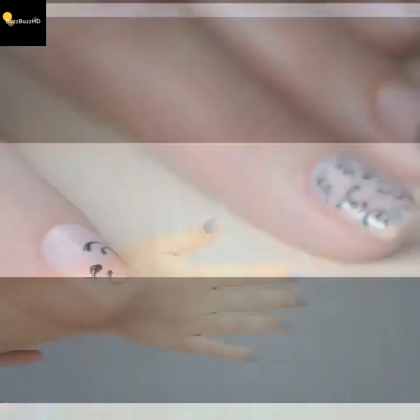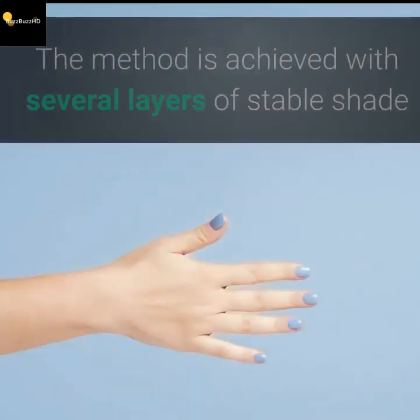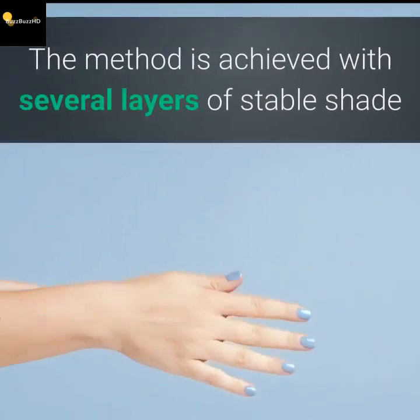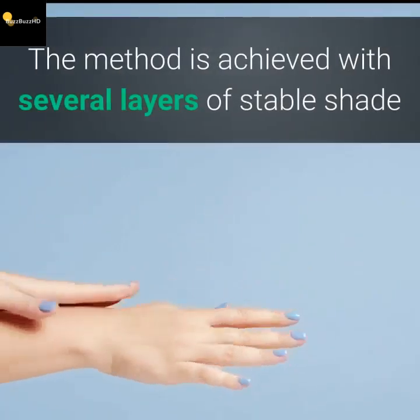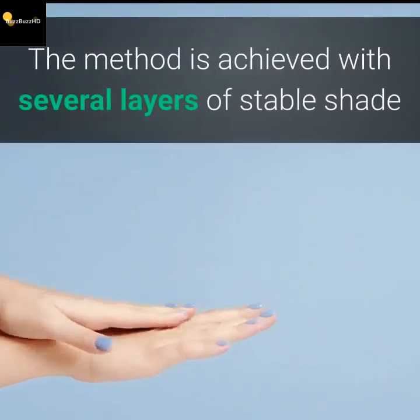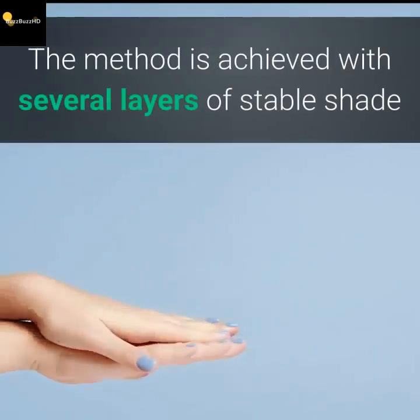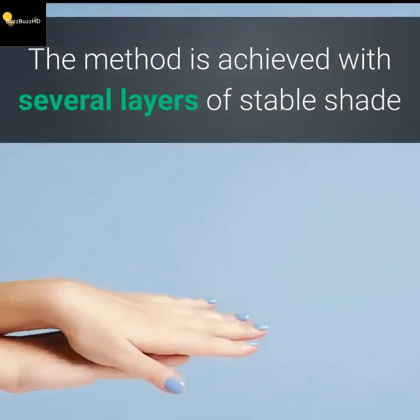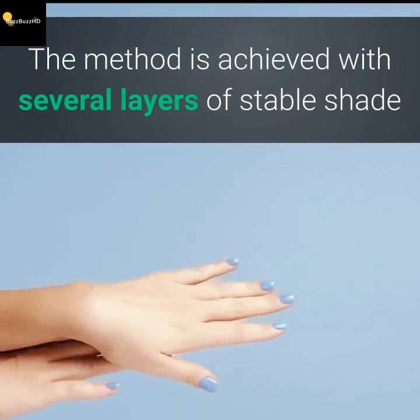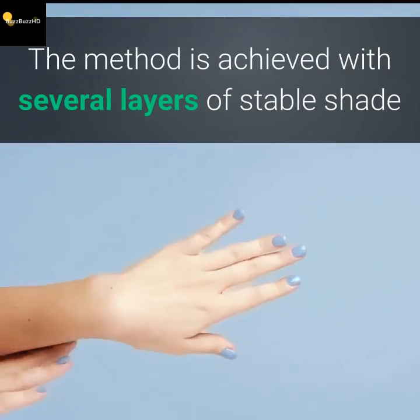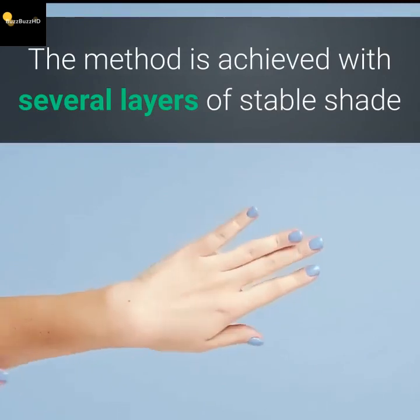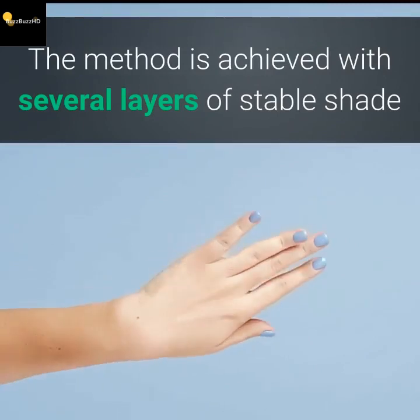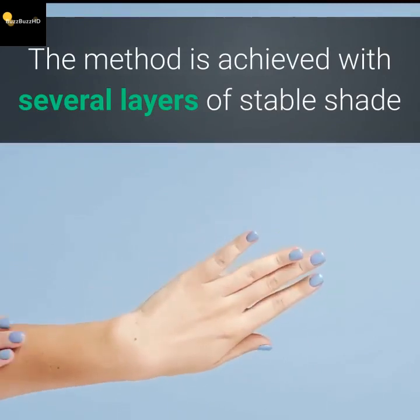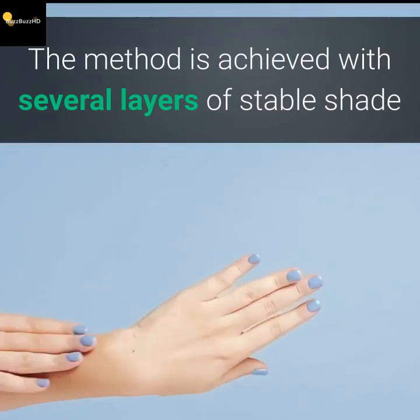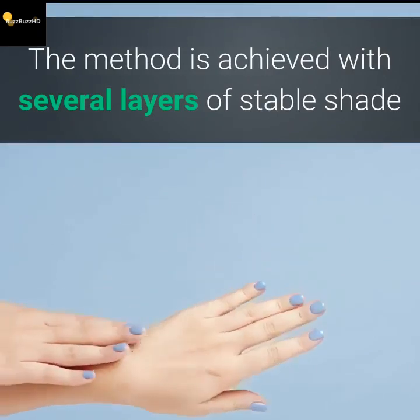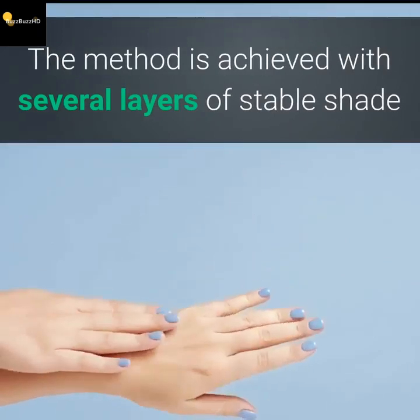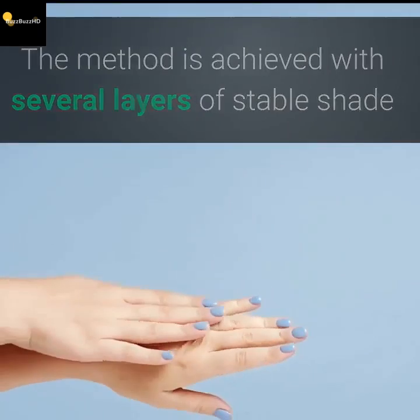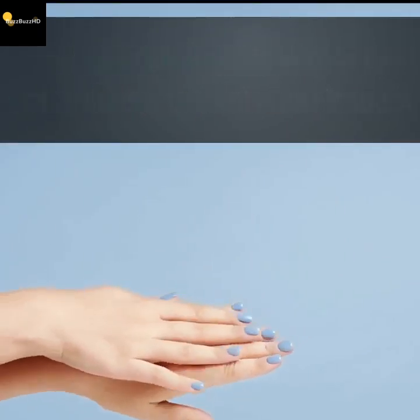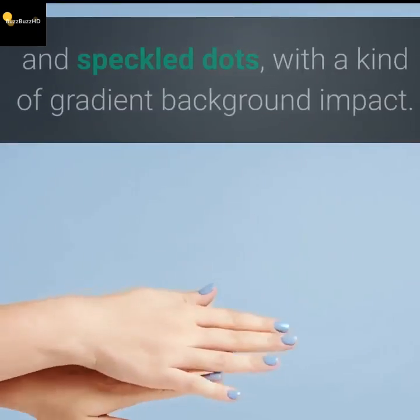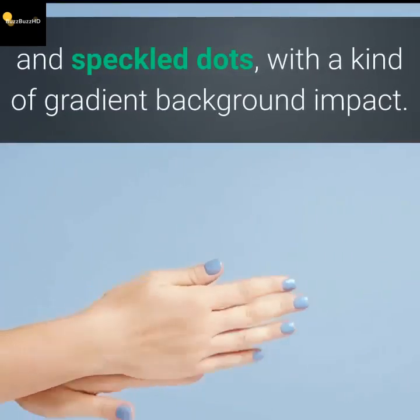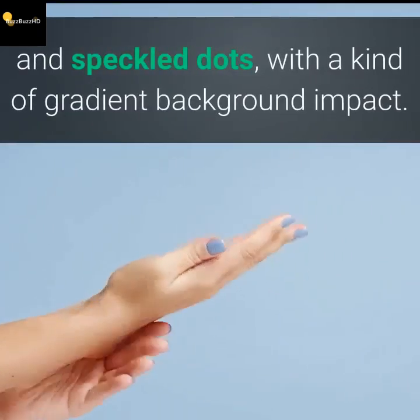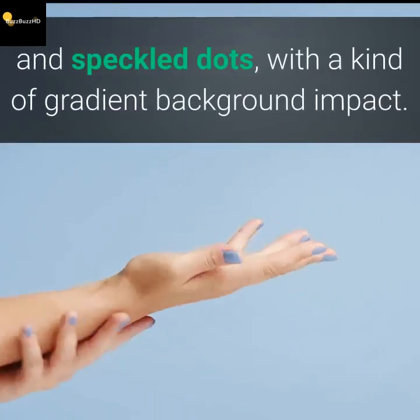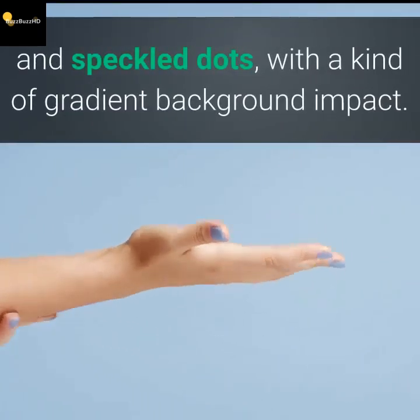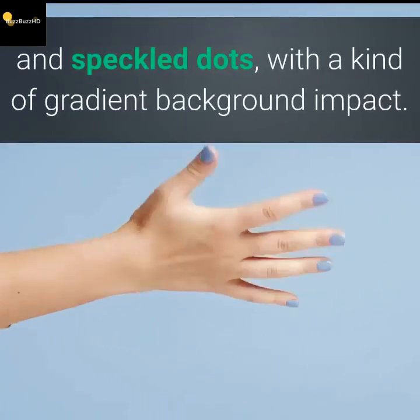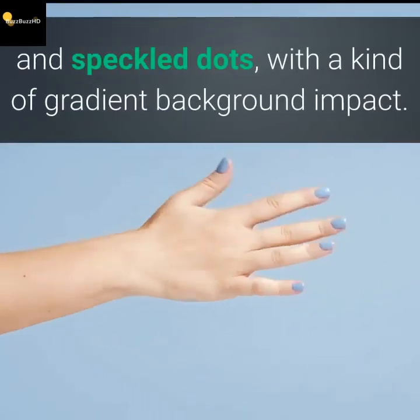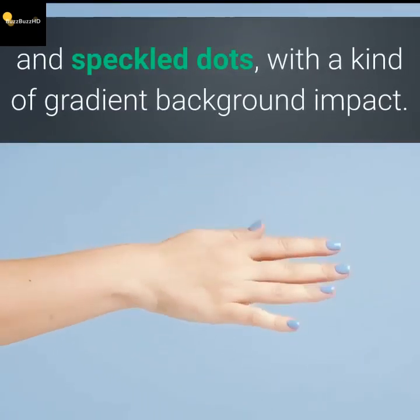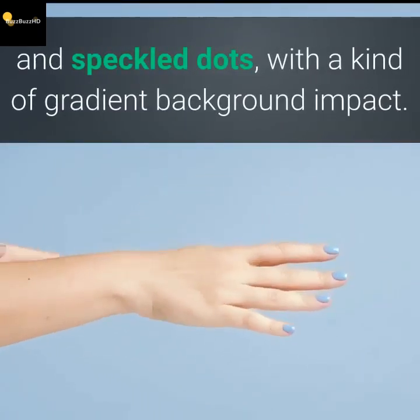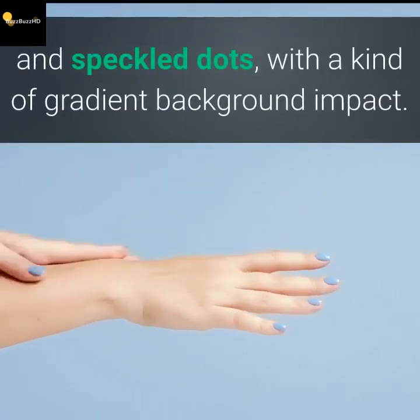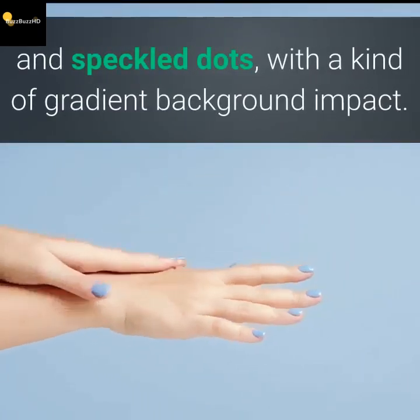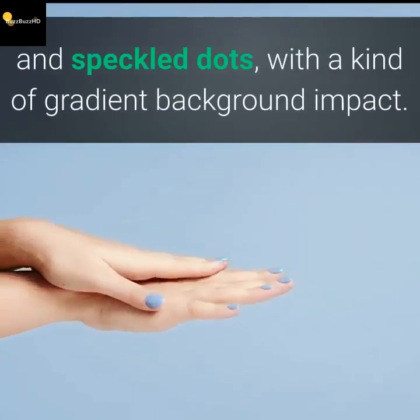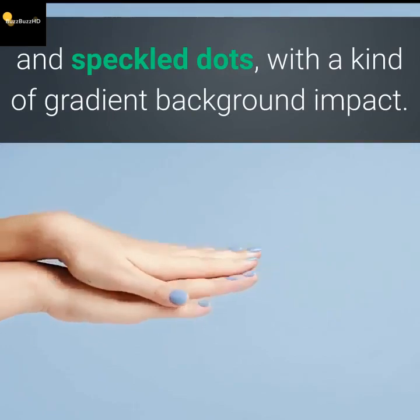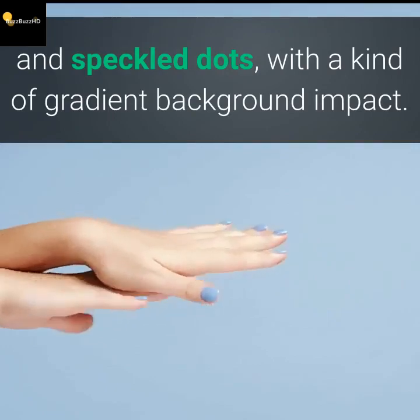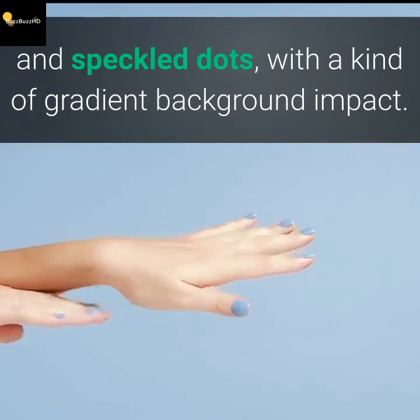The technique is achieved with several layers of solid color and speckled dots, with a kind of gradient background effect.